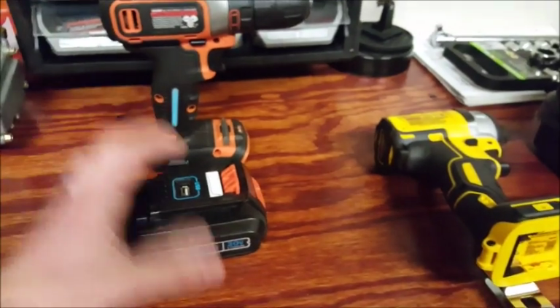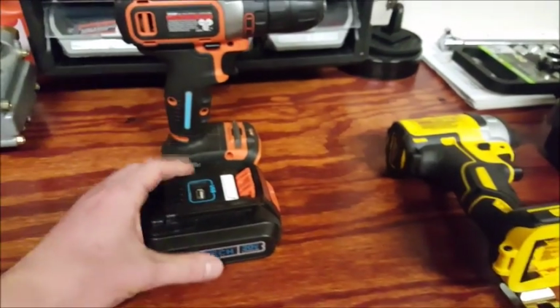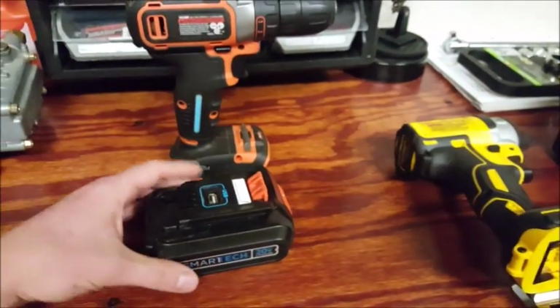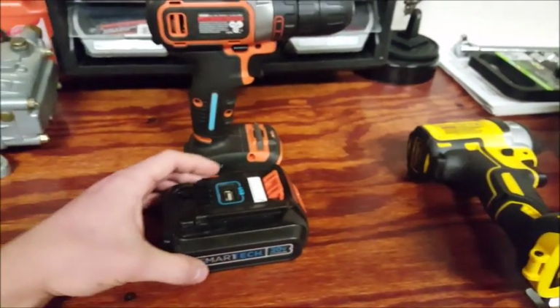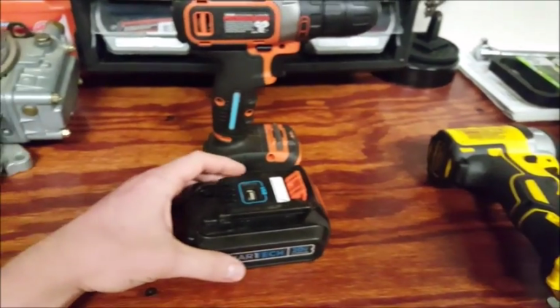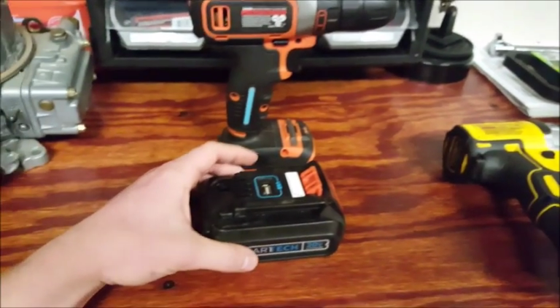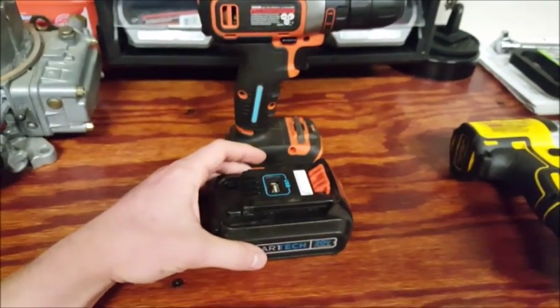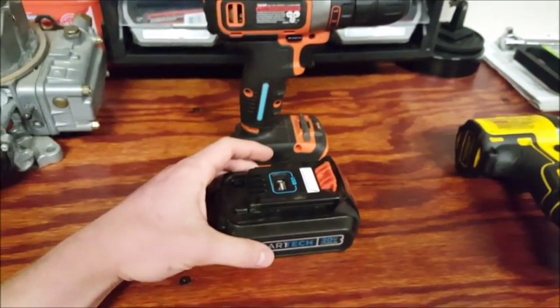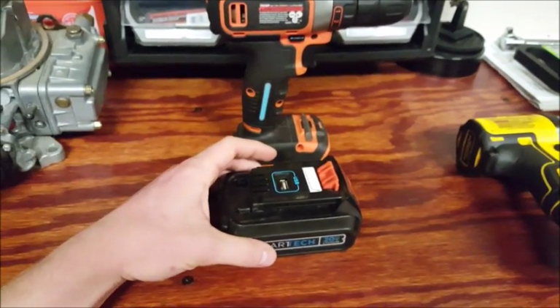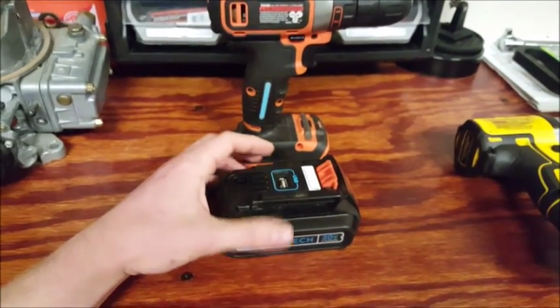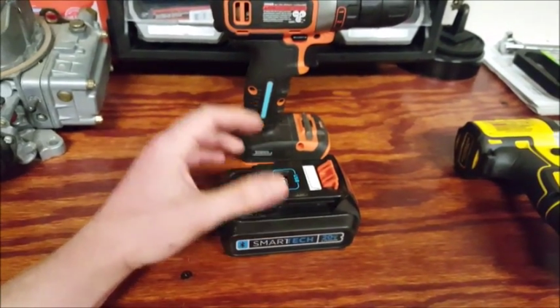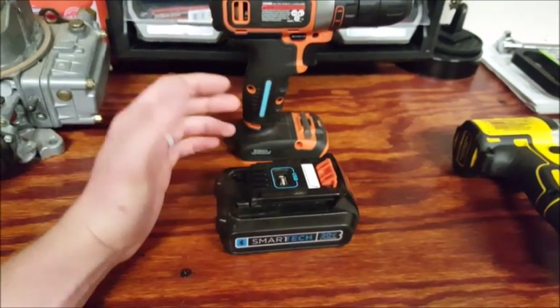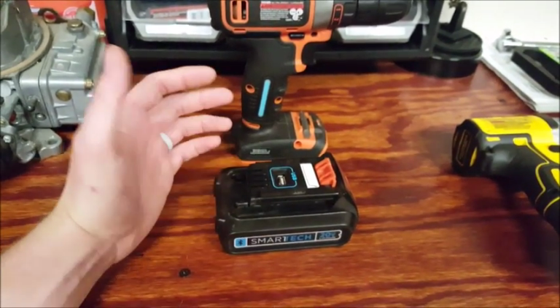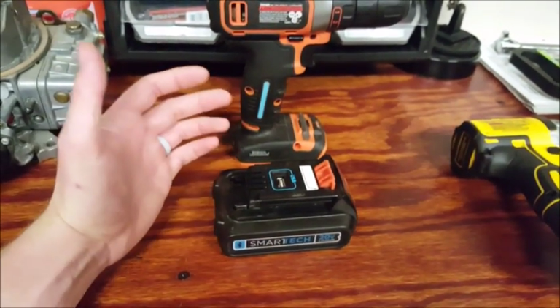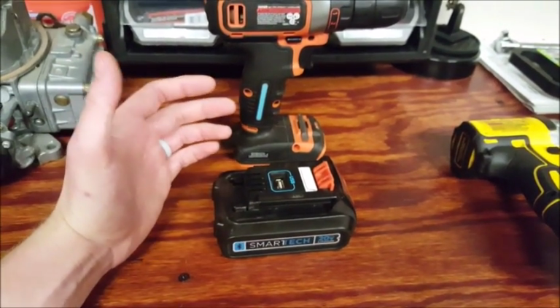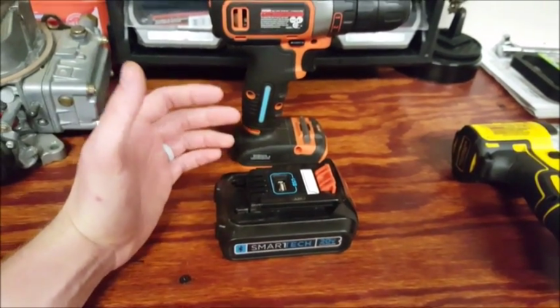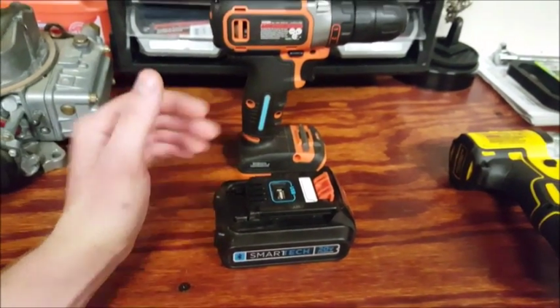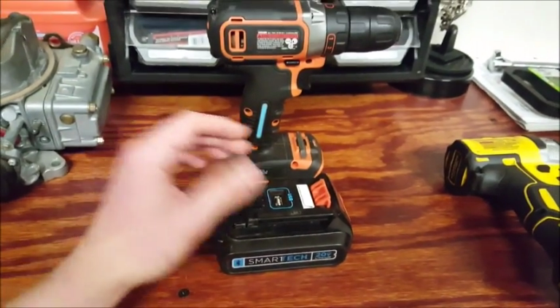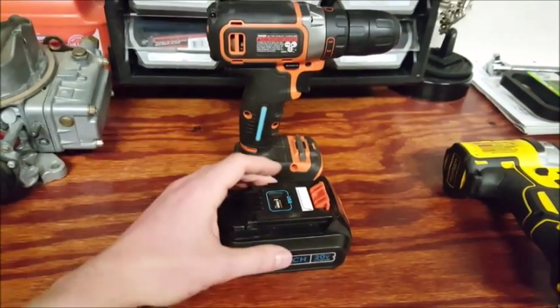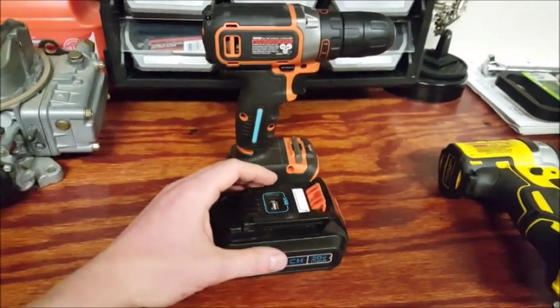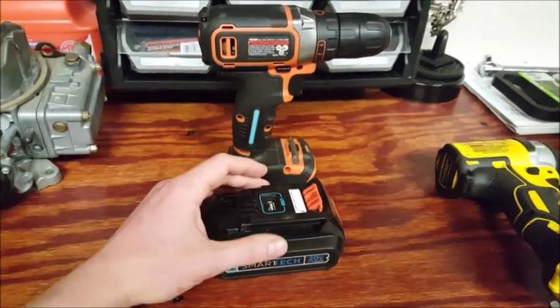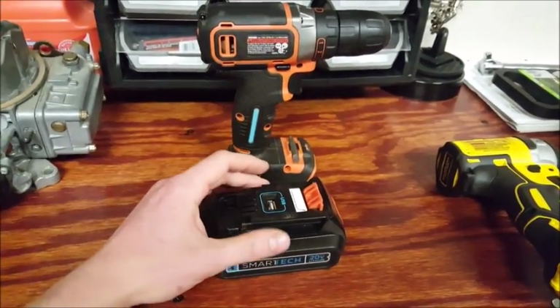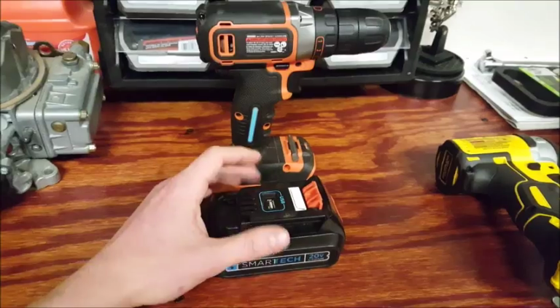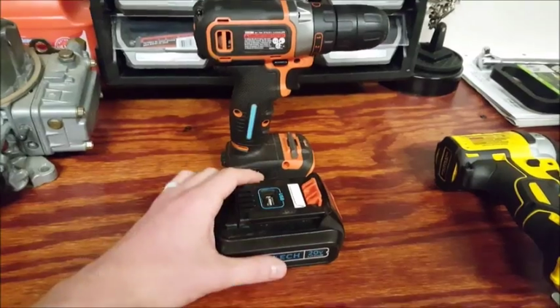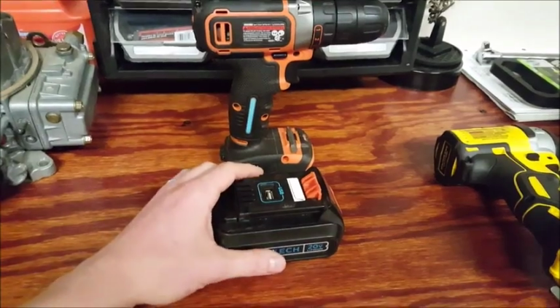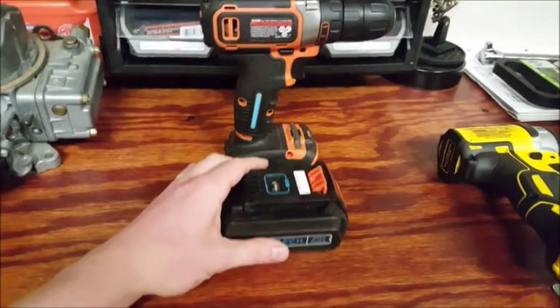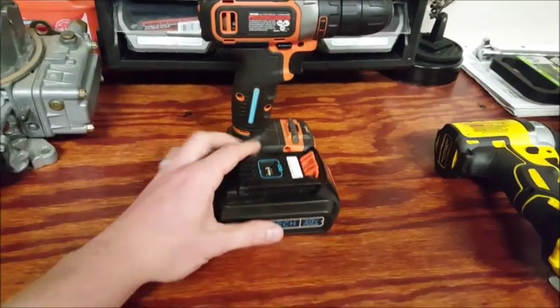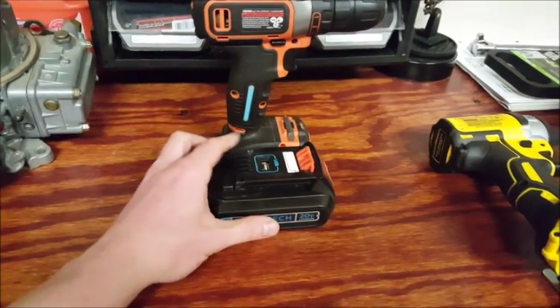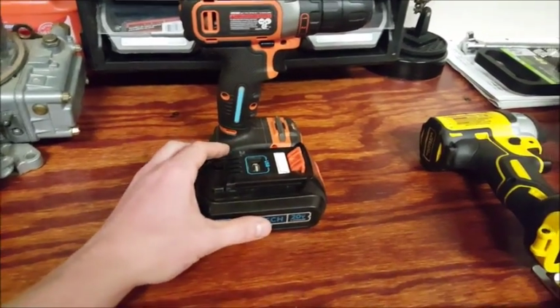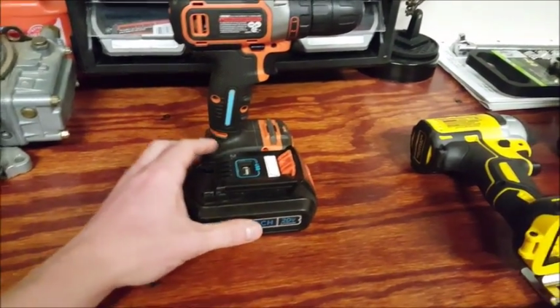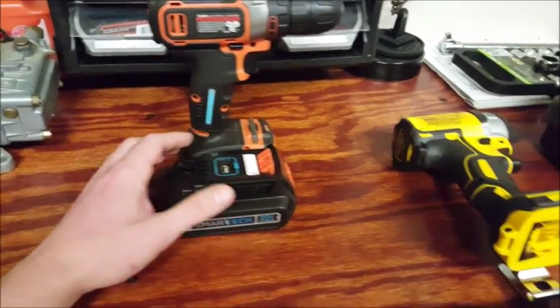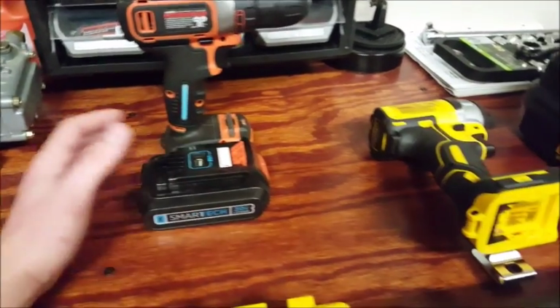It'll tell you battery percentage. If you lose your drill you can locate it — things like that, so it's pretty cool.